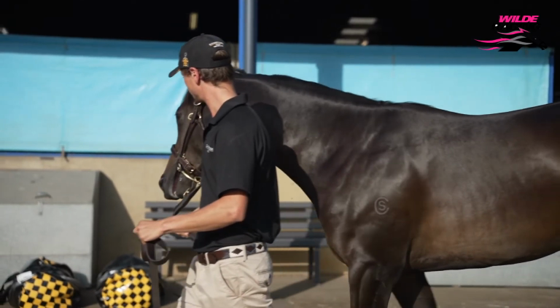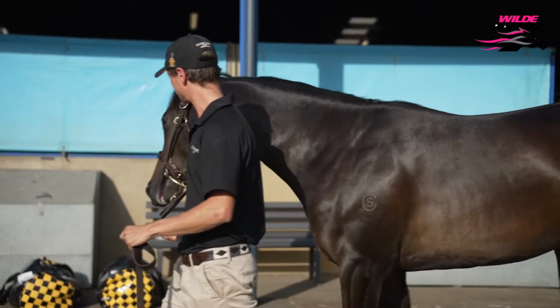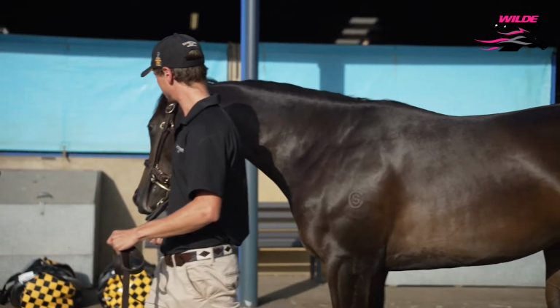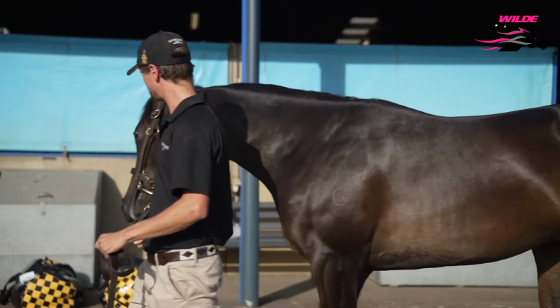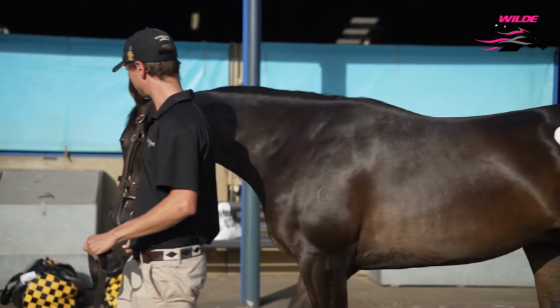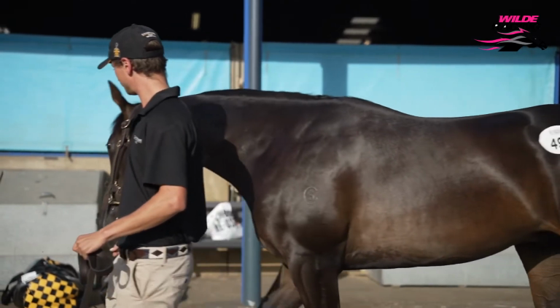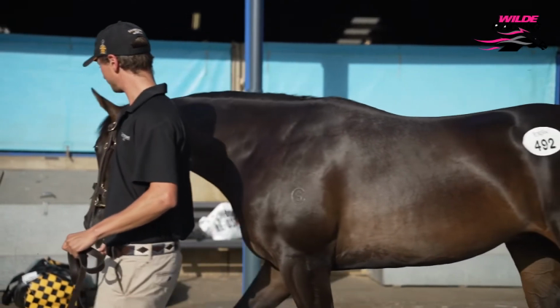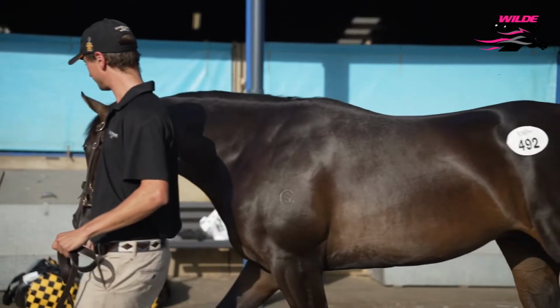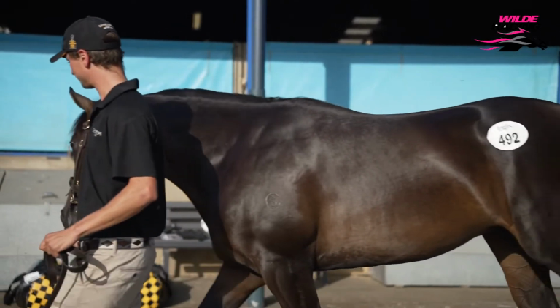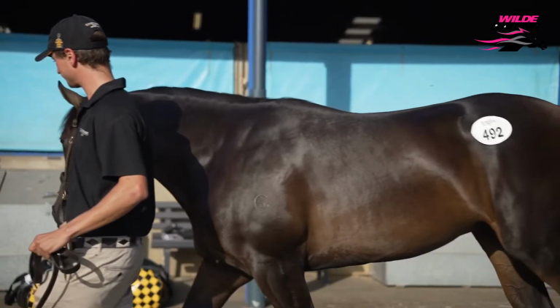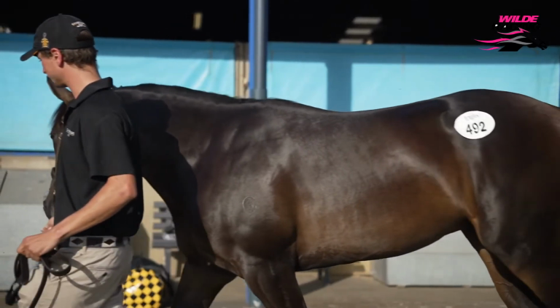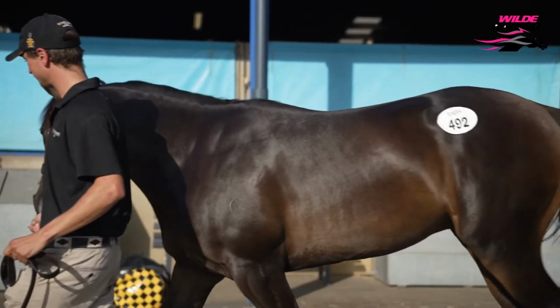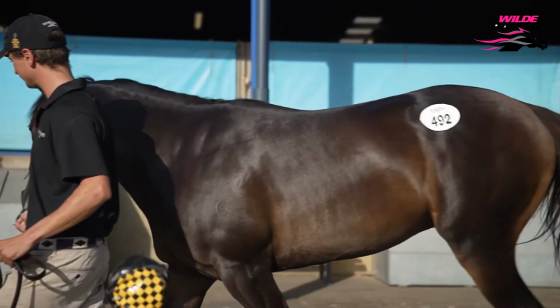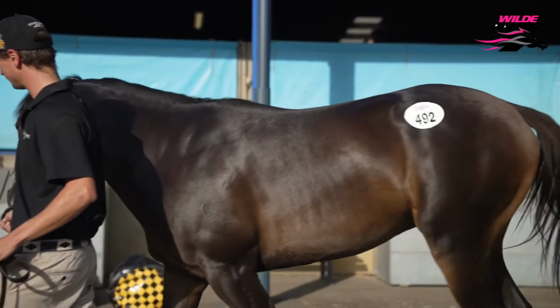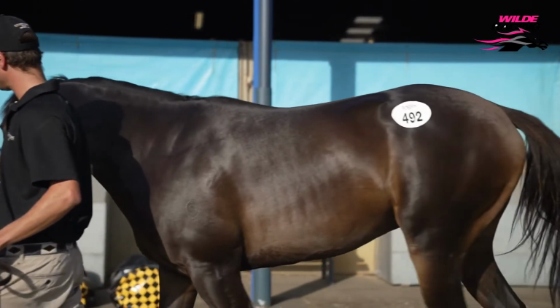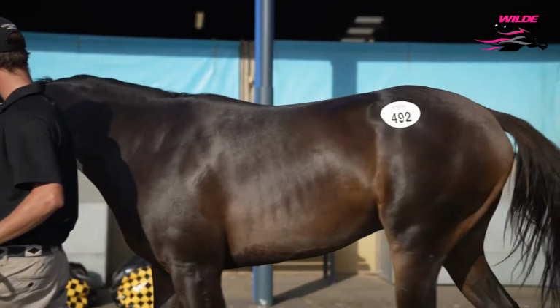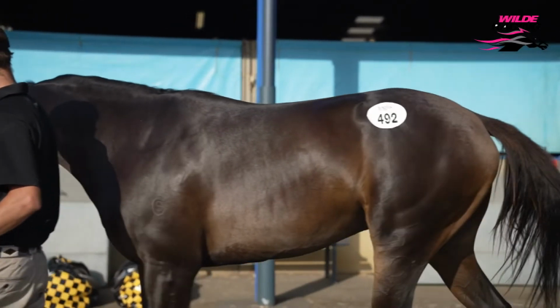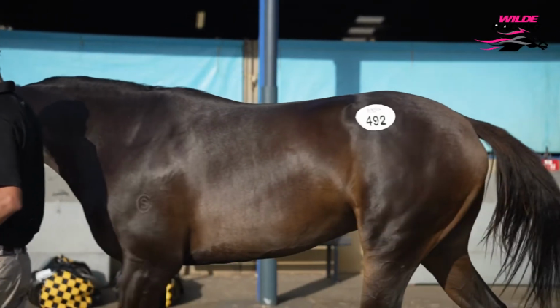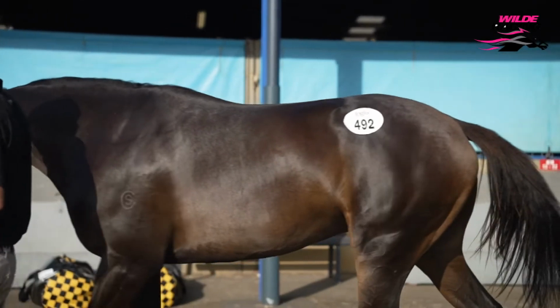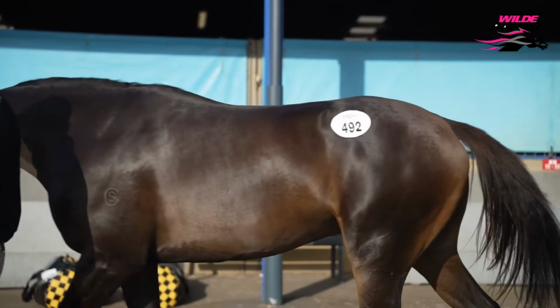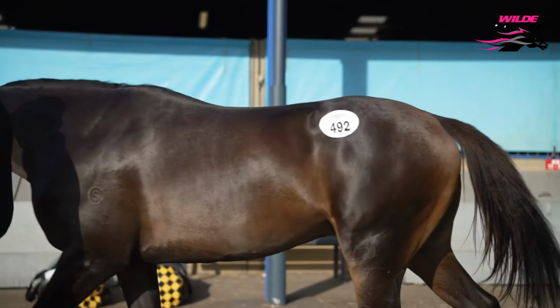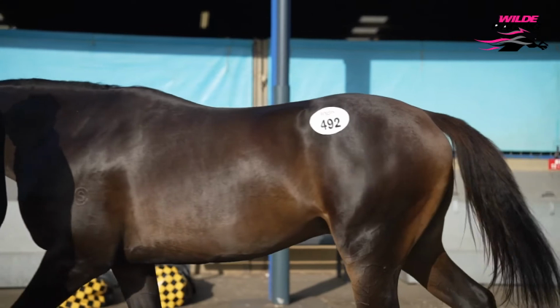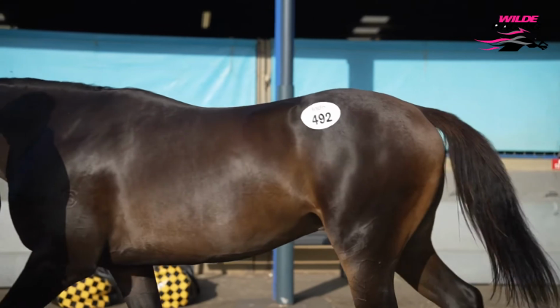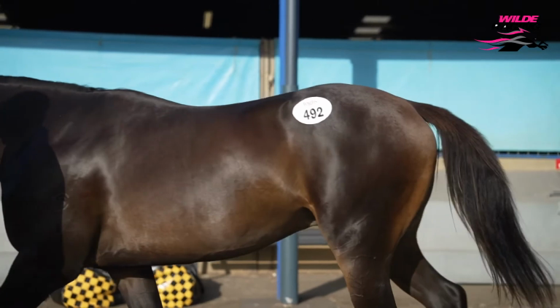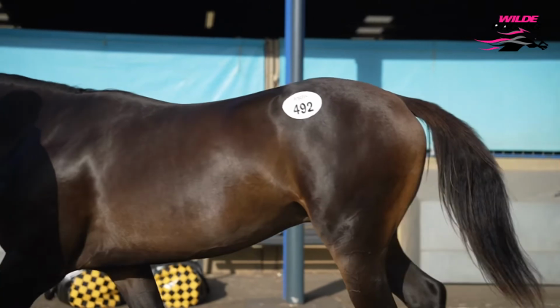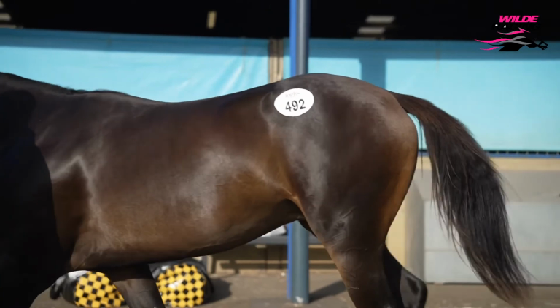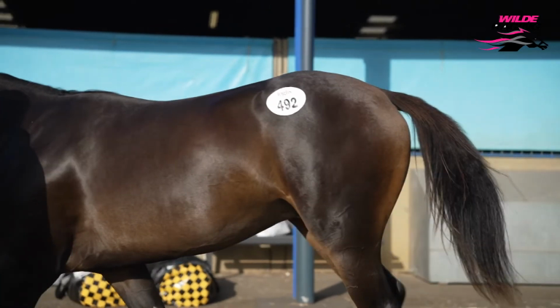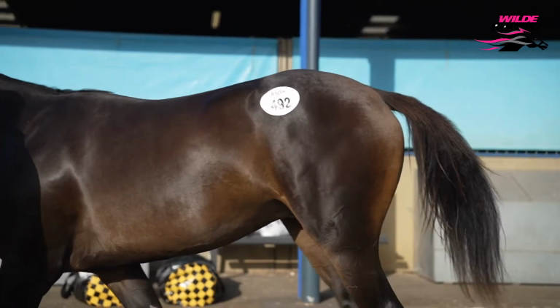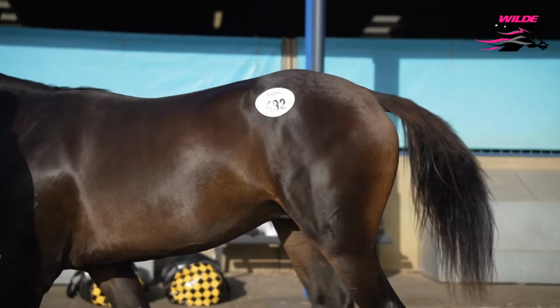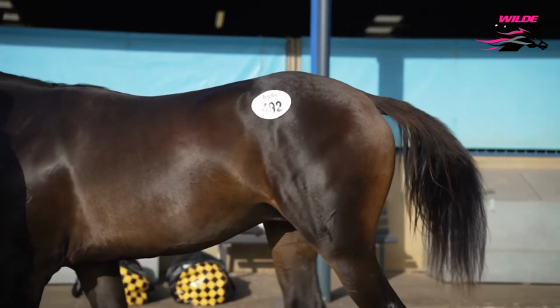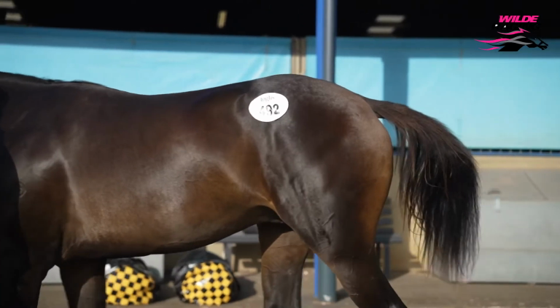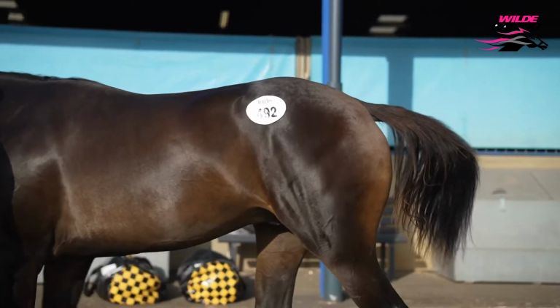He looks like he's got a really good nature to top it all off, and I think he was really going at 90,000.